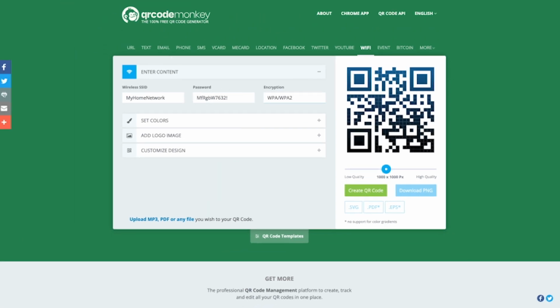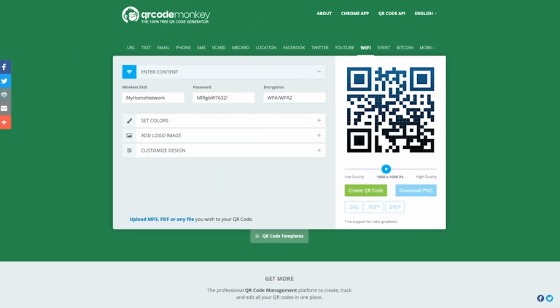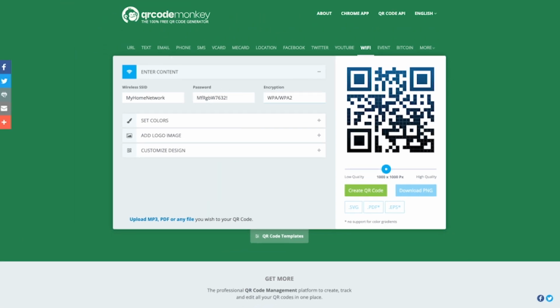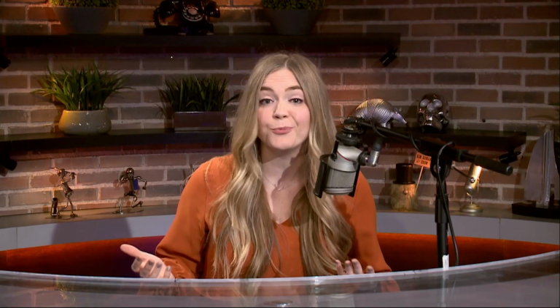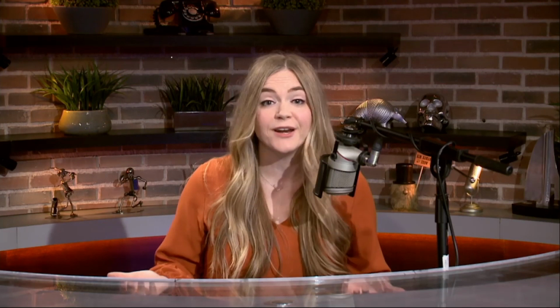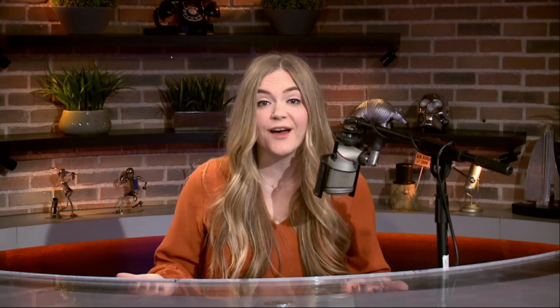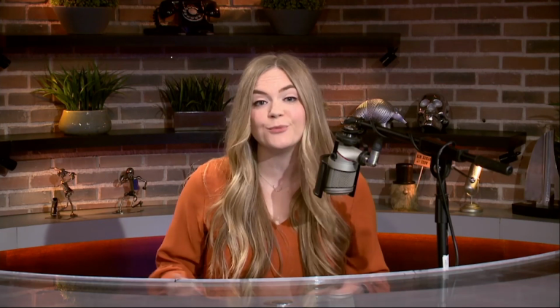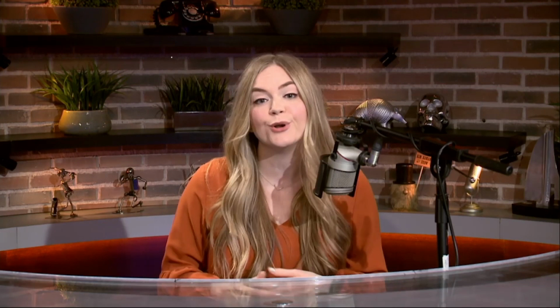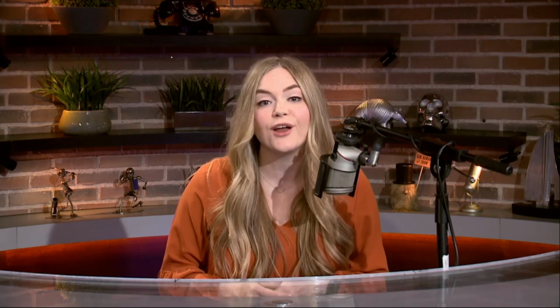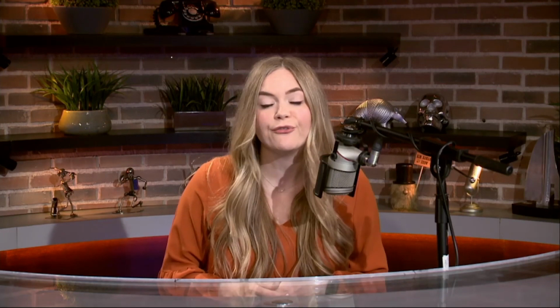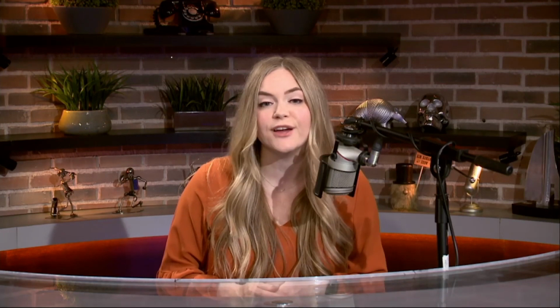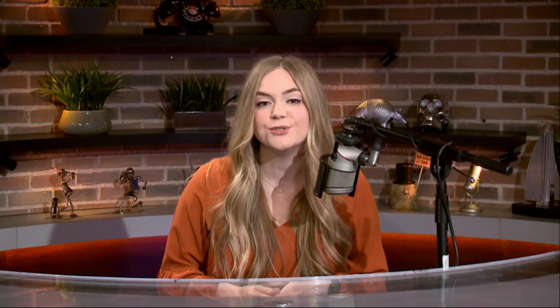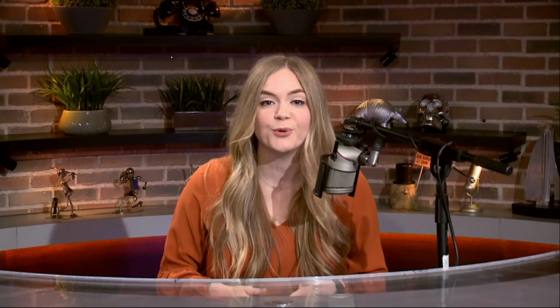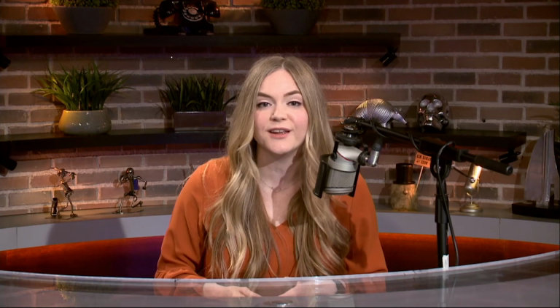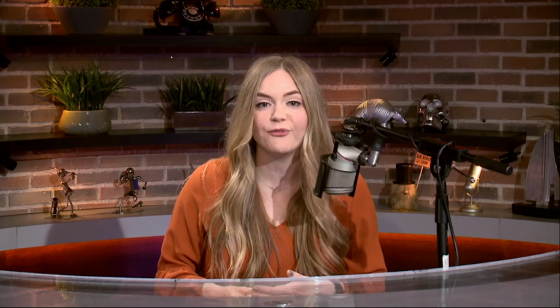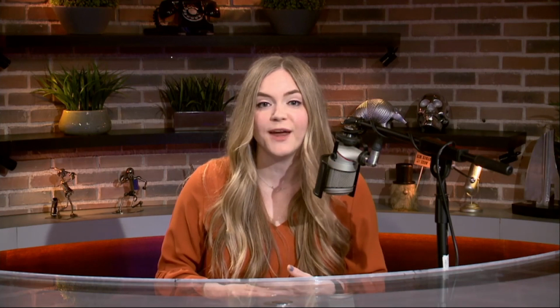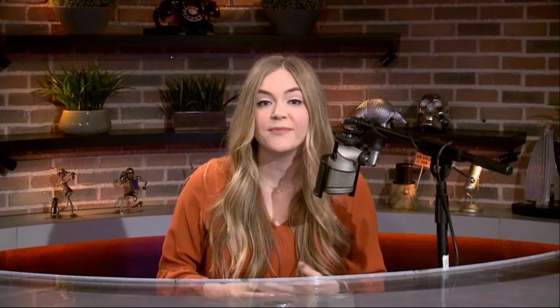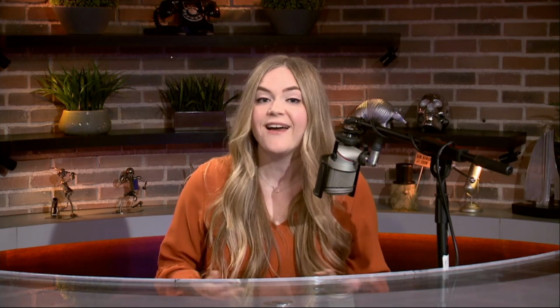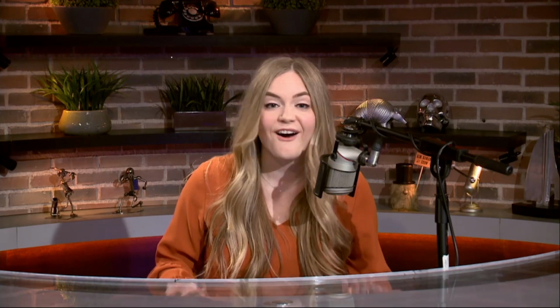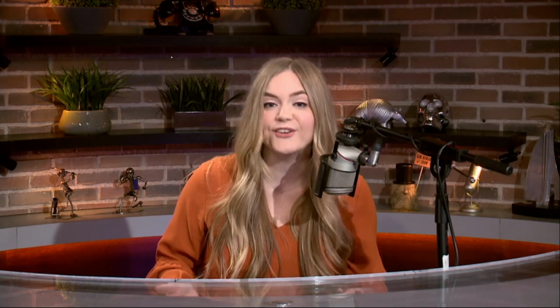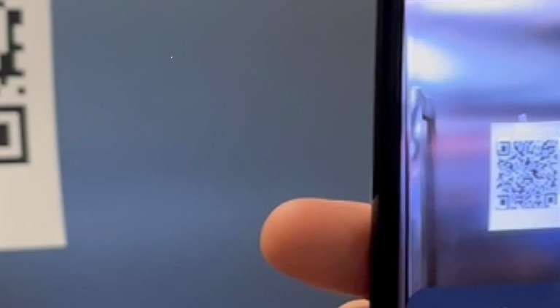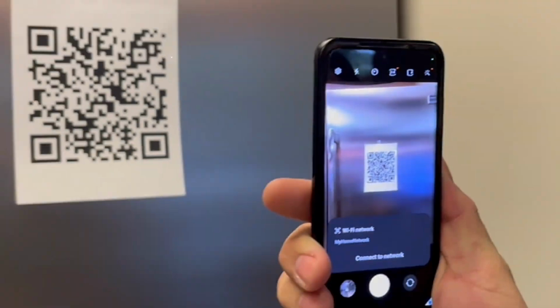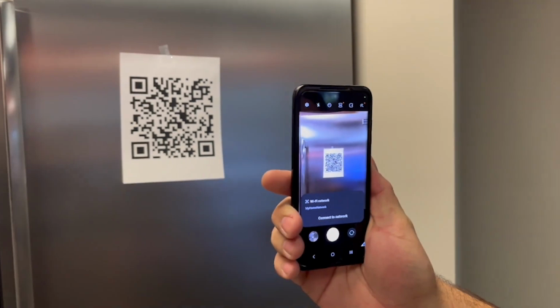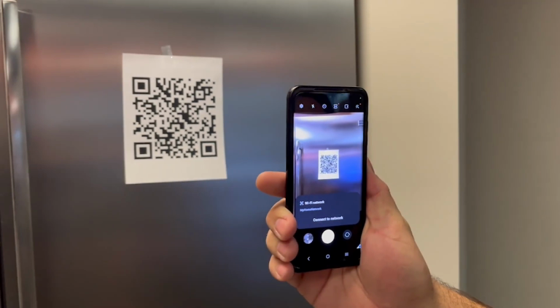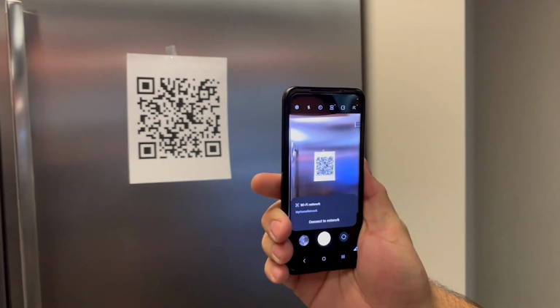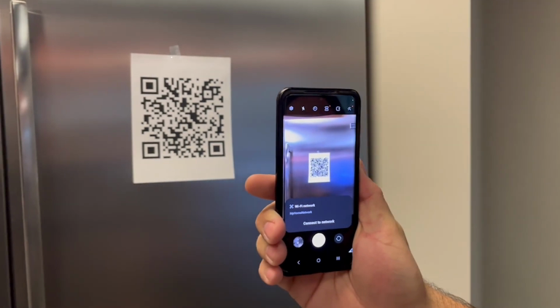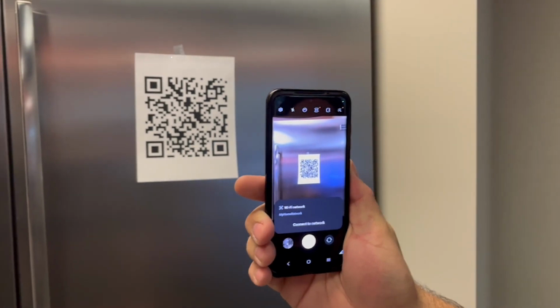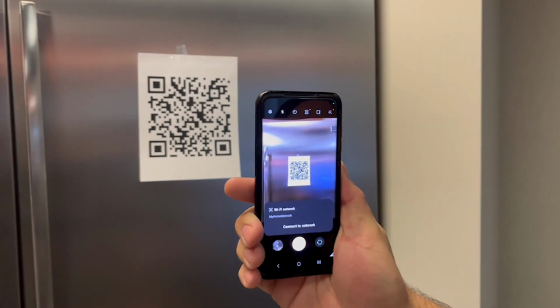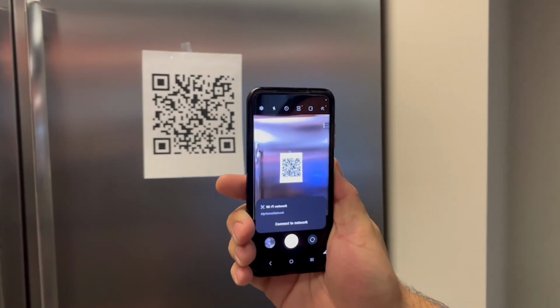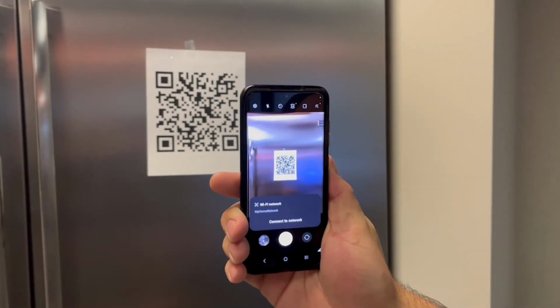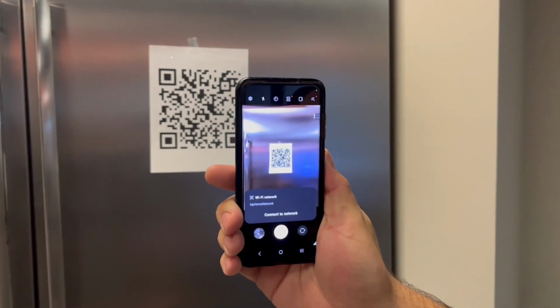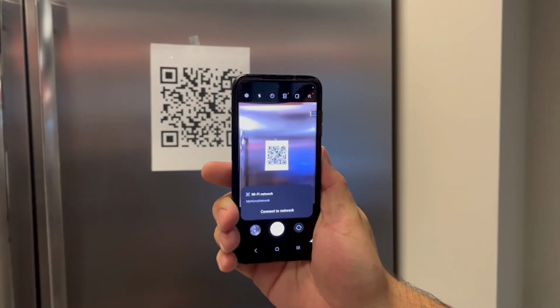Then you print it out and put it on your fridge or put it in a frame. All your guests have to do is scan the code and they're connected.